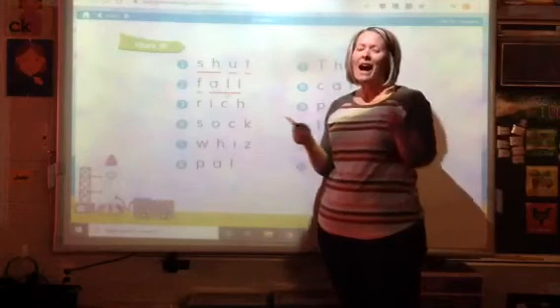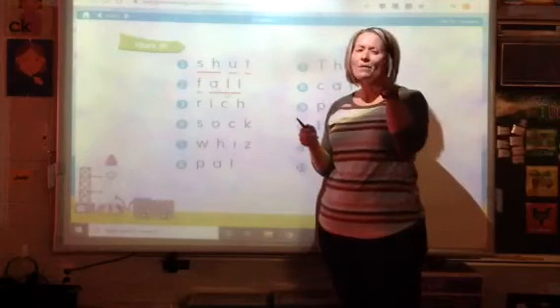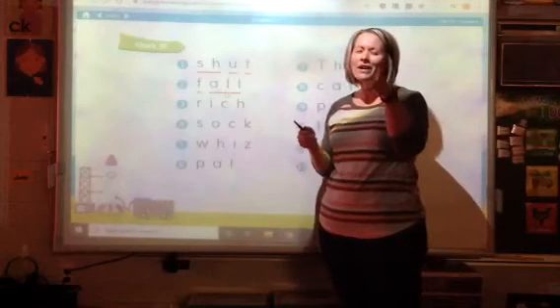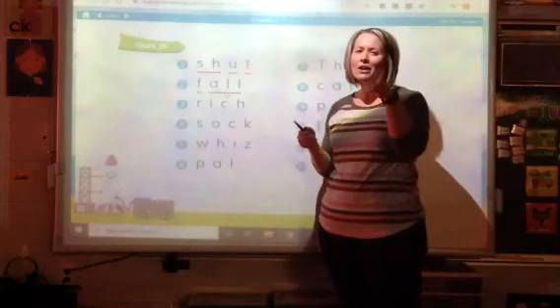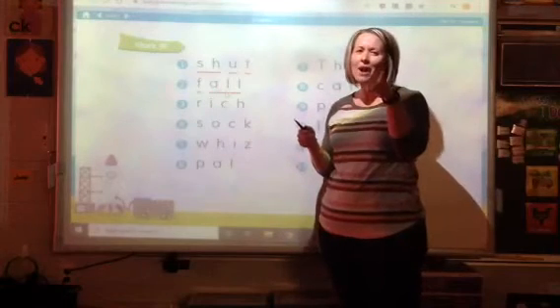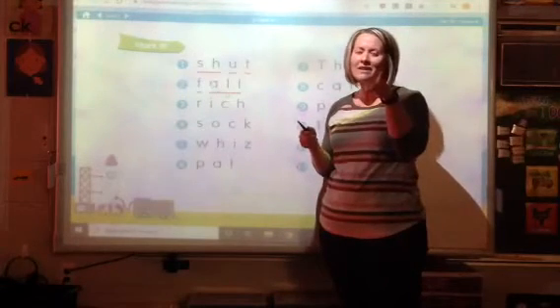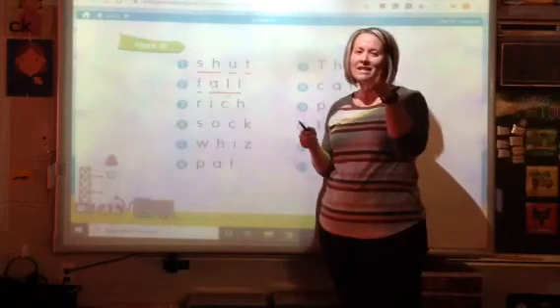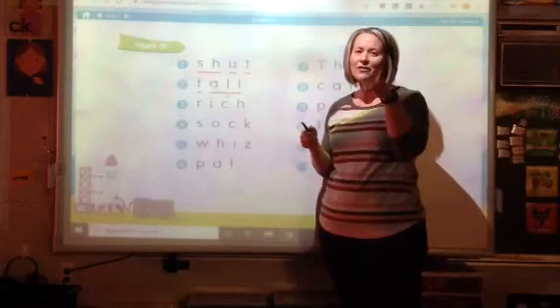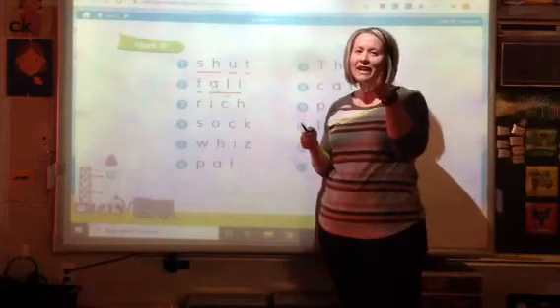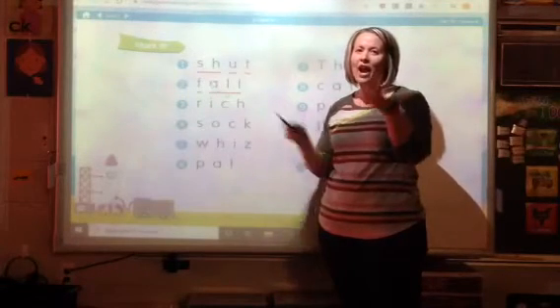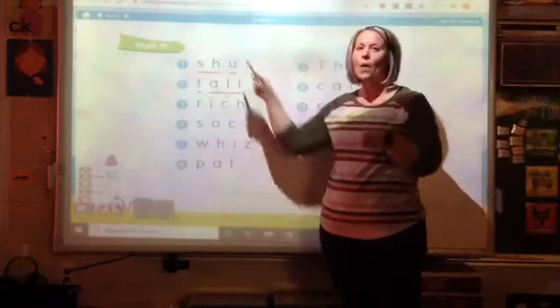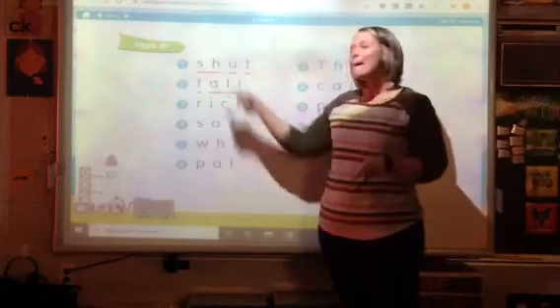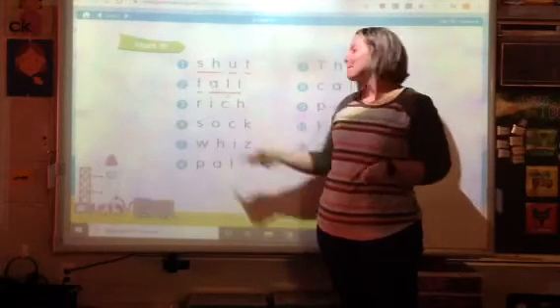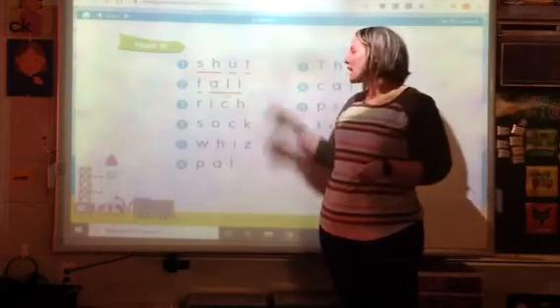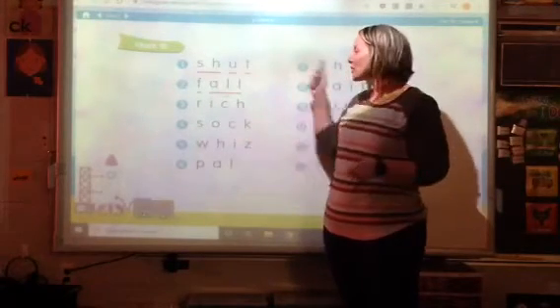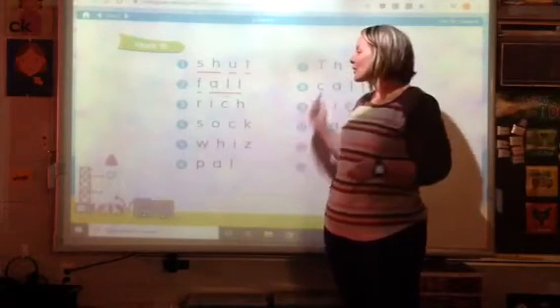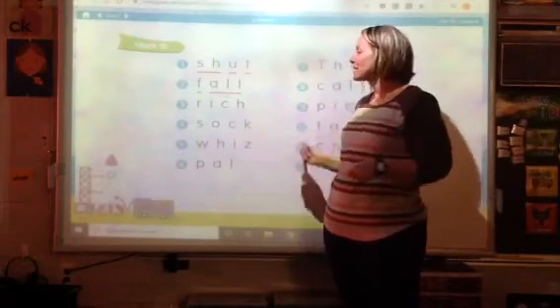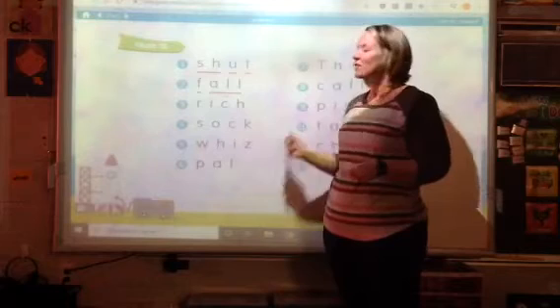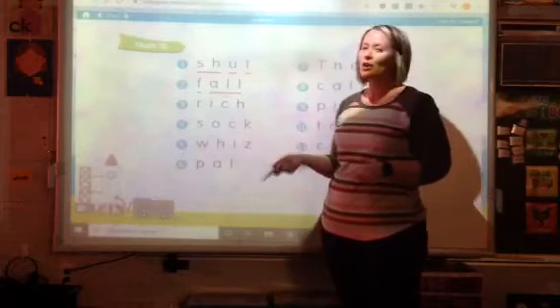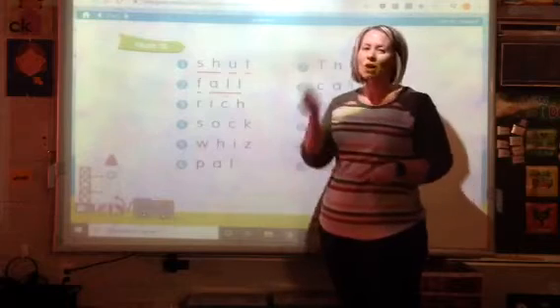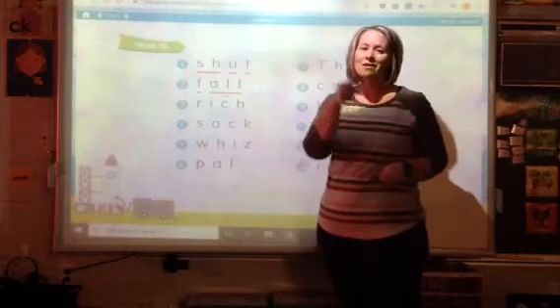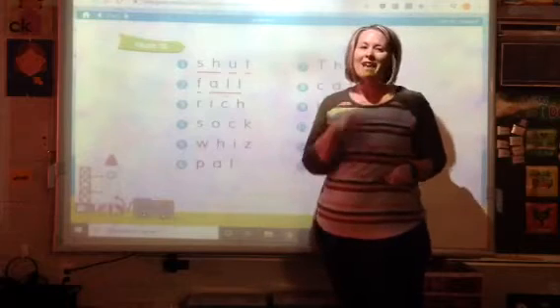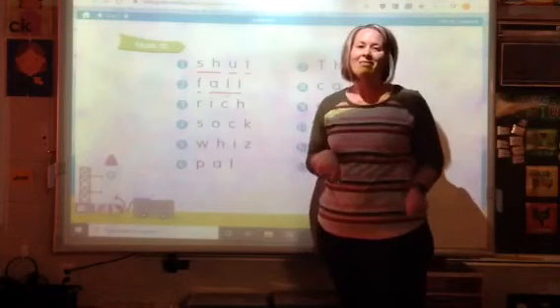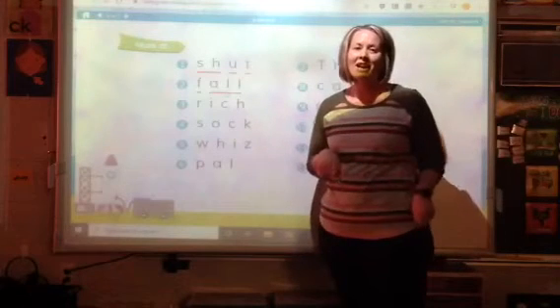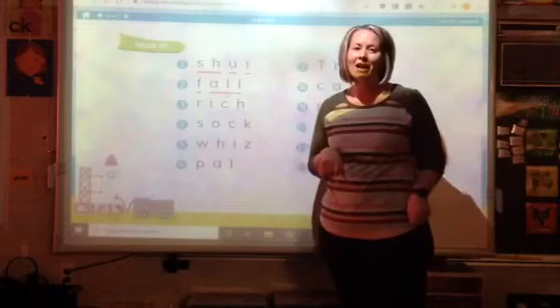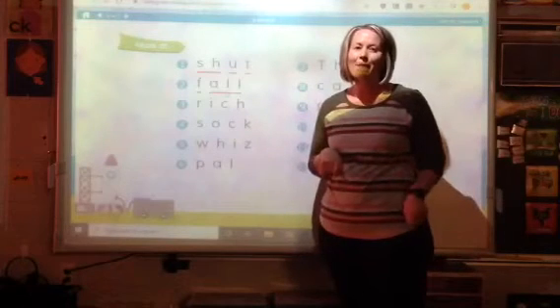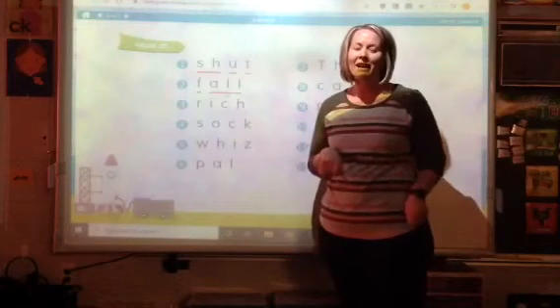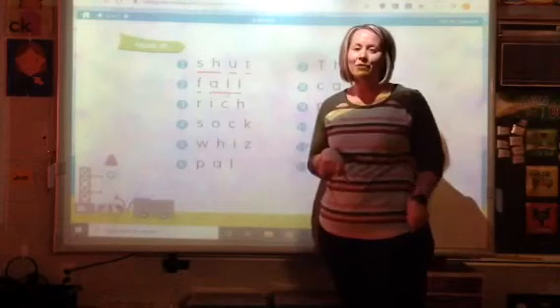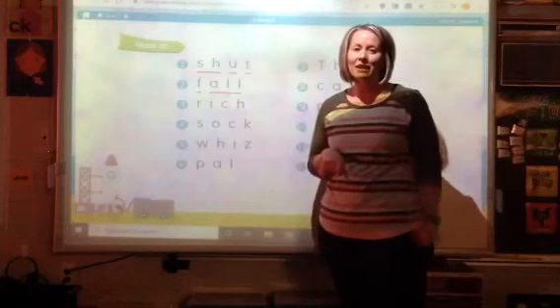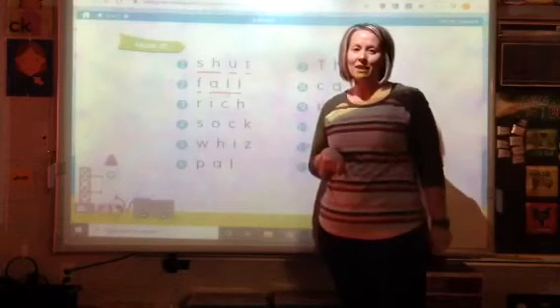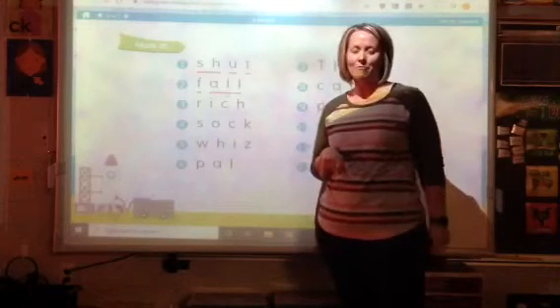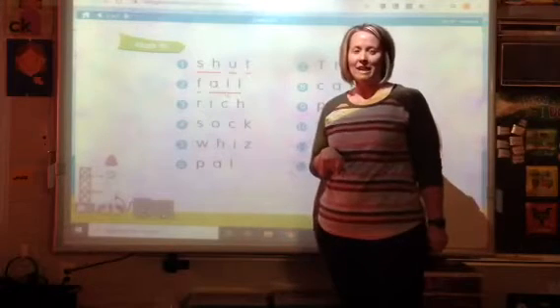I want you to pause this video, mark the rest of your words, and then come back and read with me.